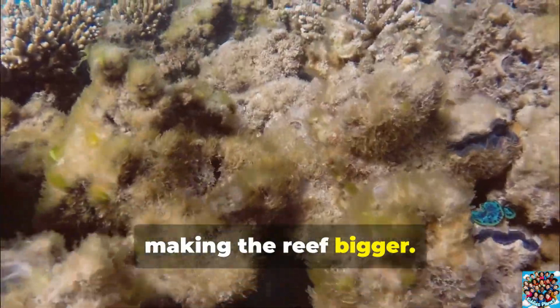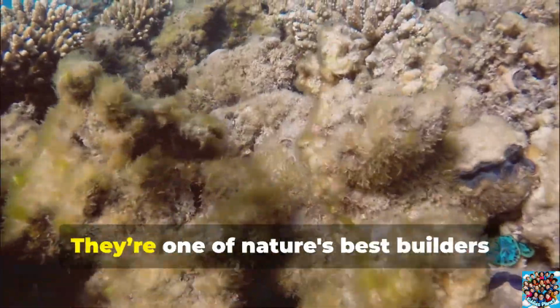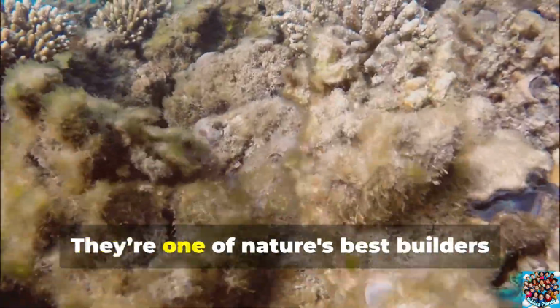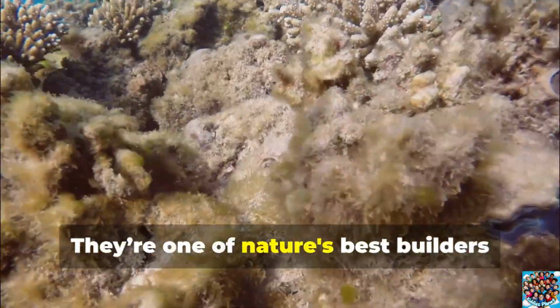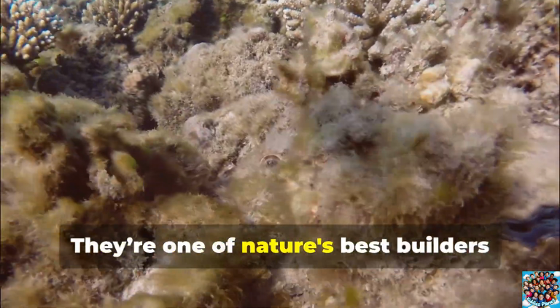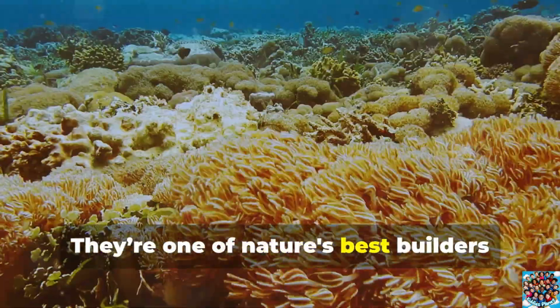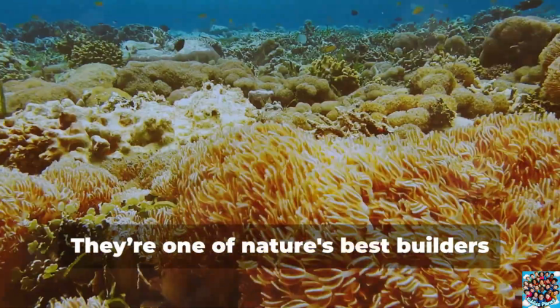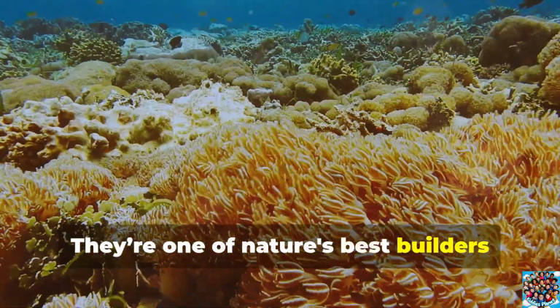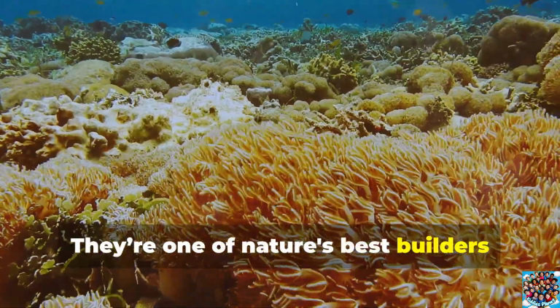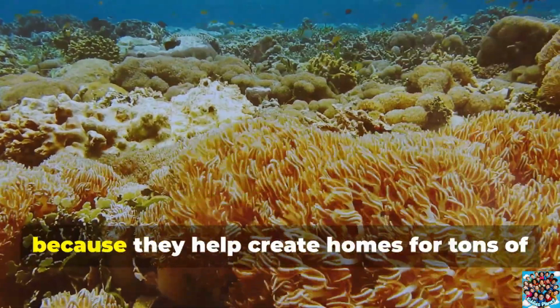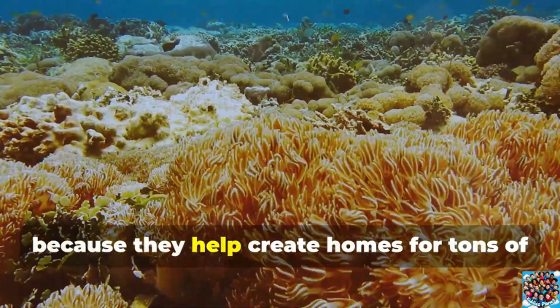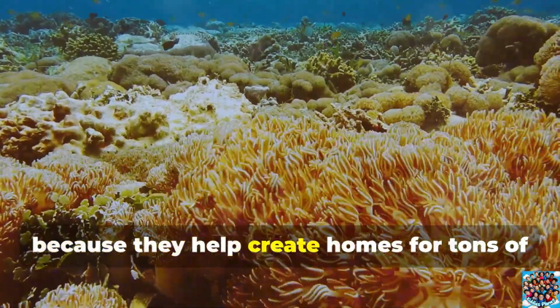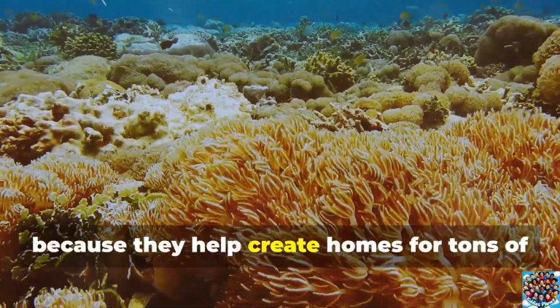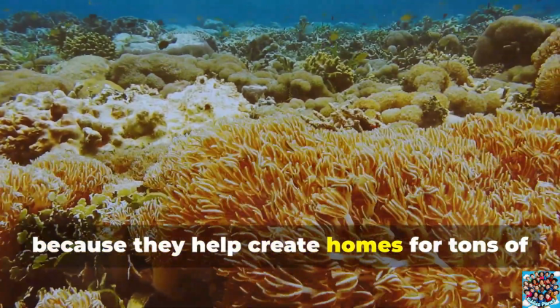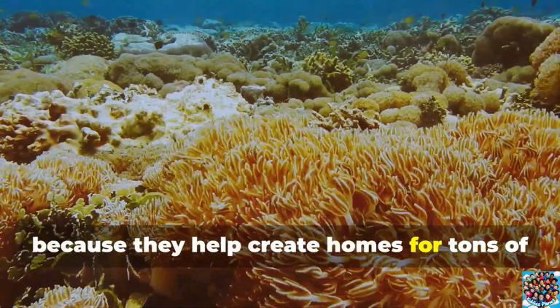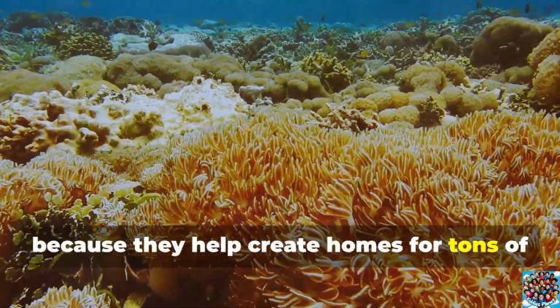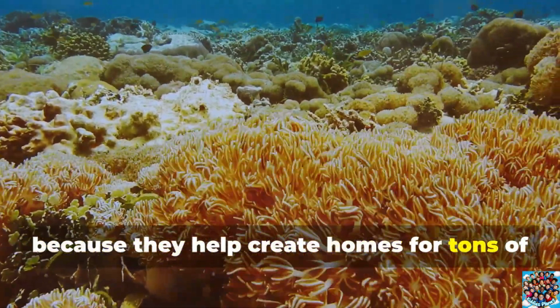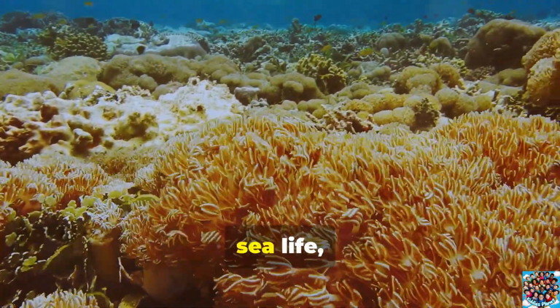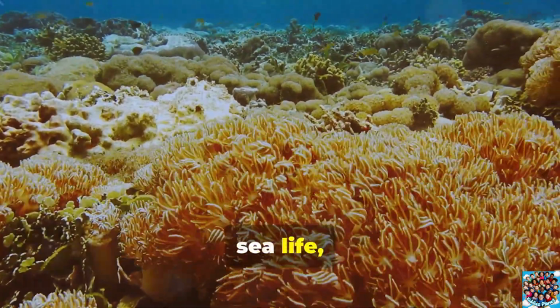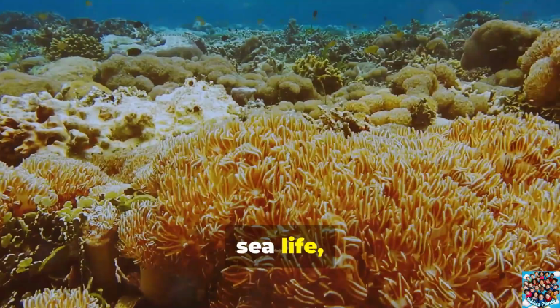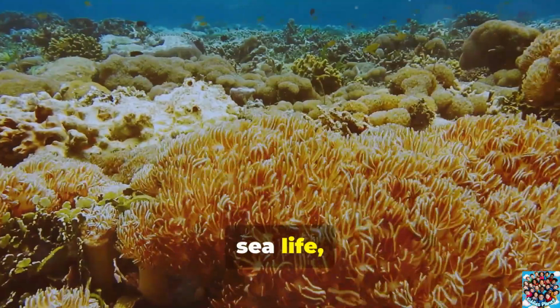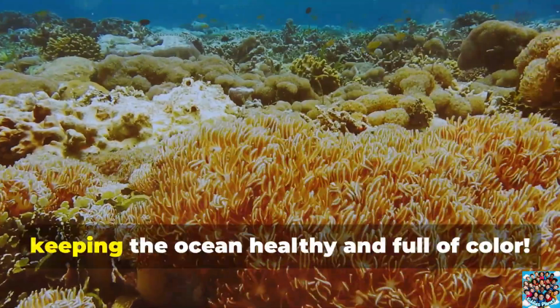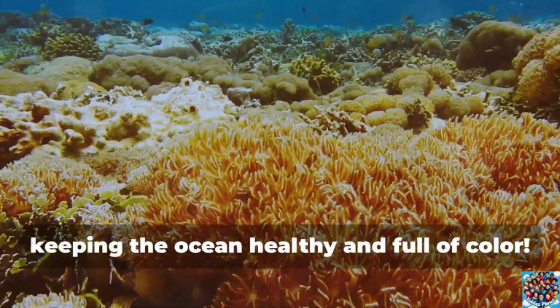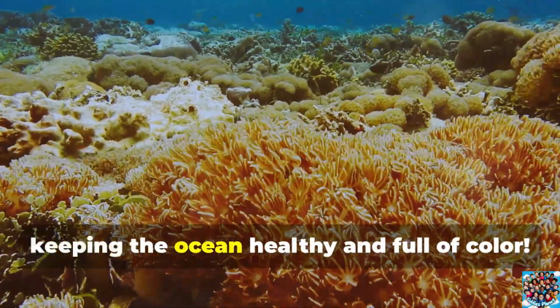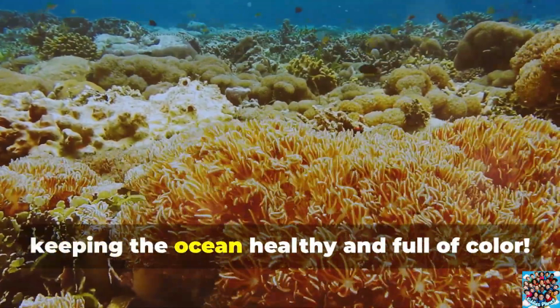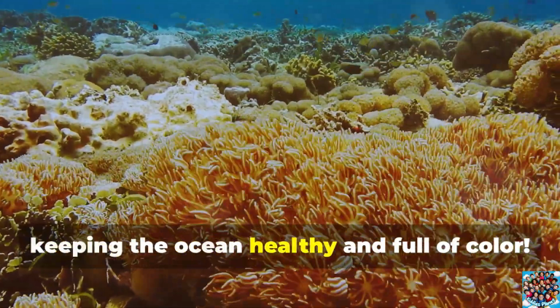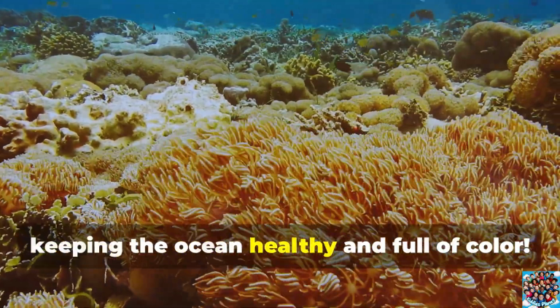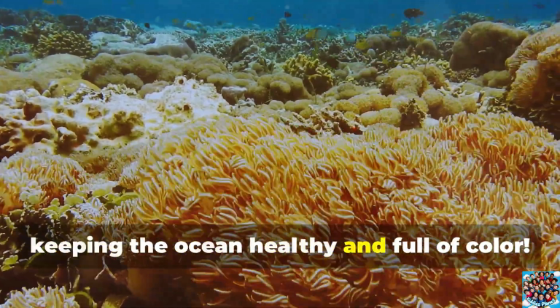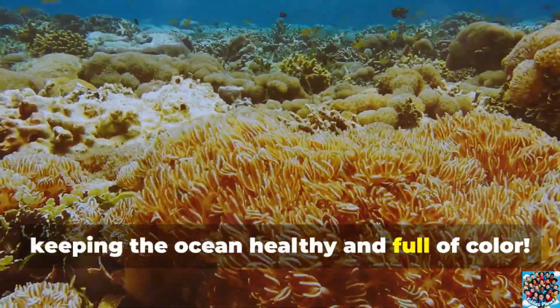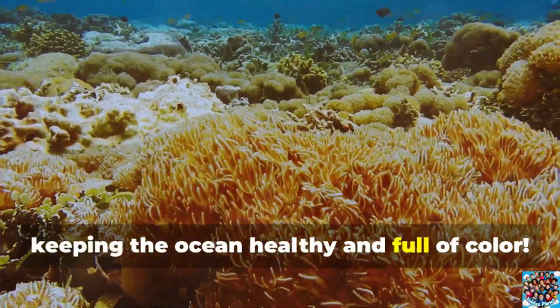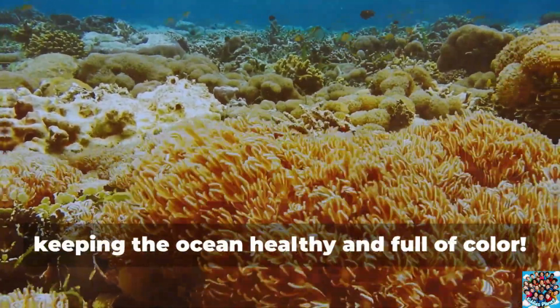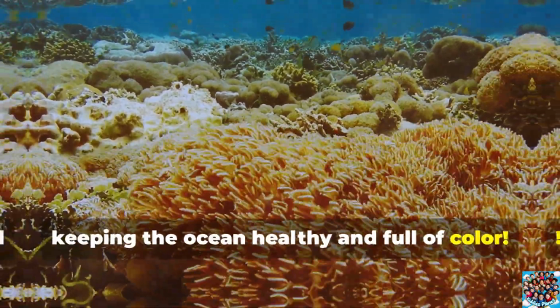They're one of nature's best builders because they help create homes for tons of sea life, keeping the ocean healthy and full of color.